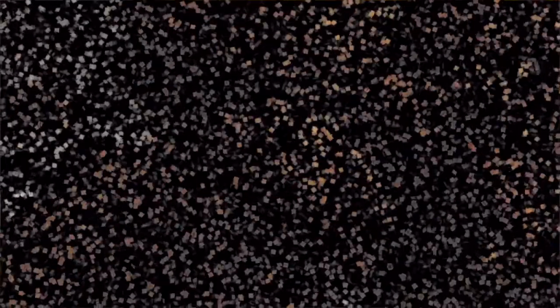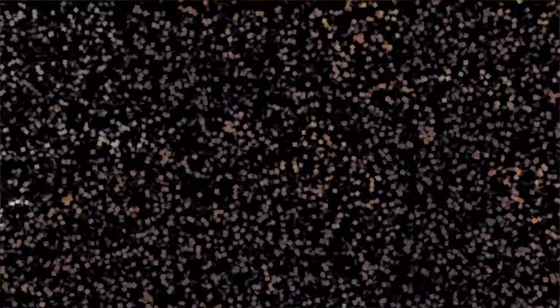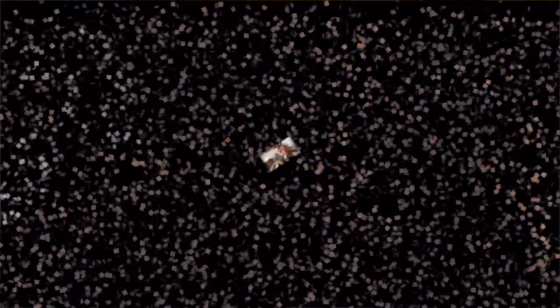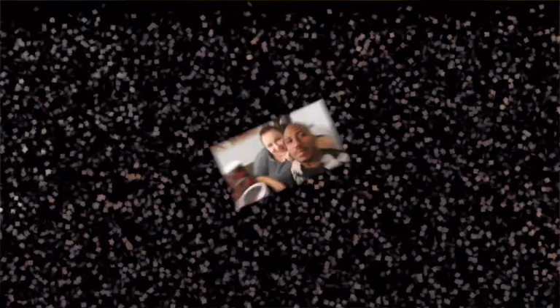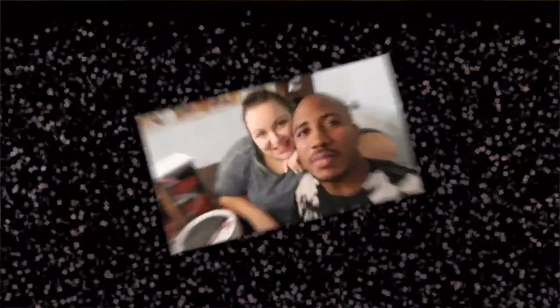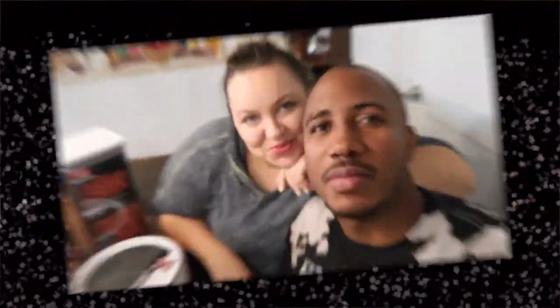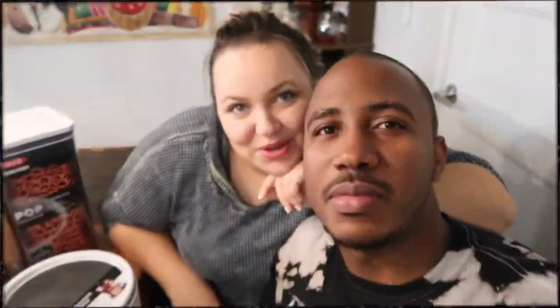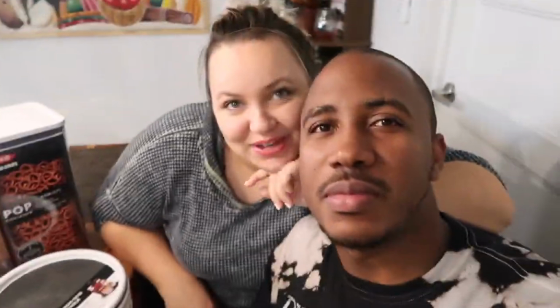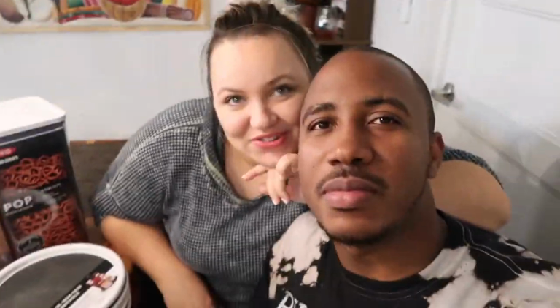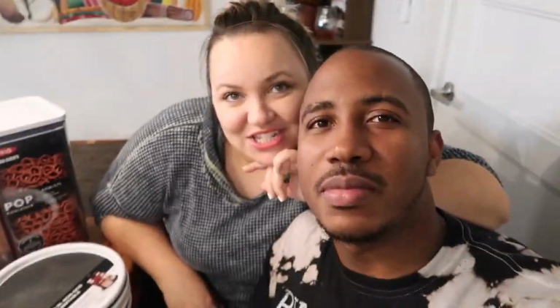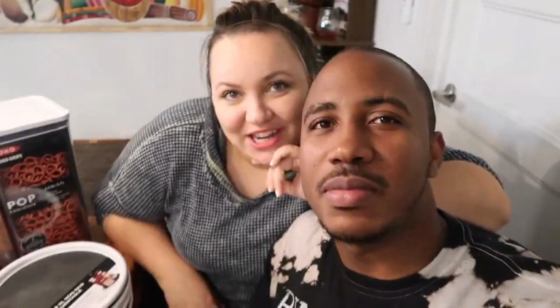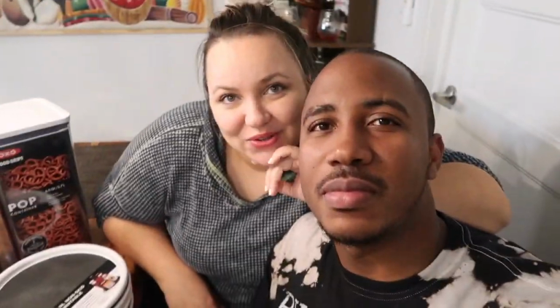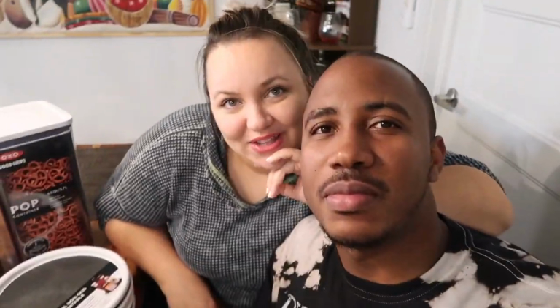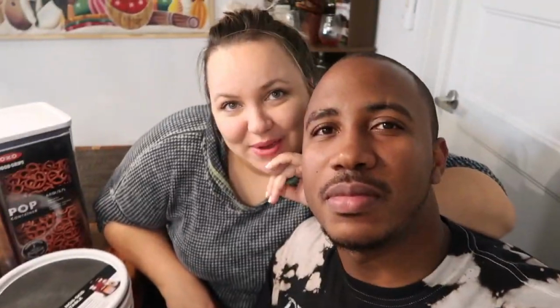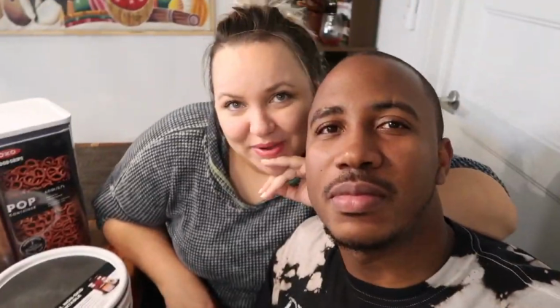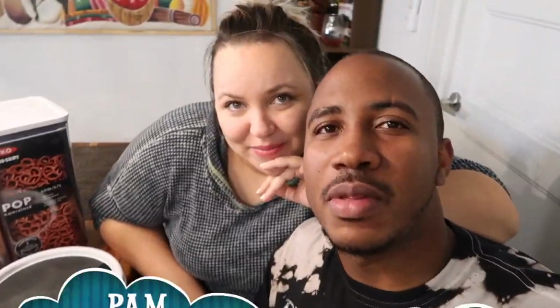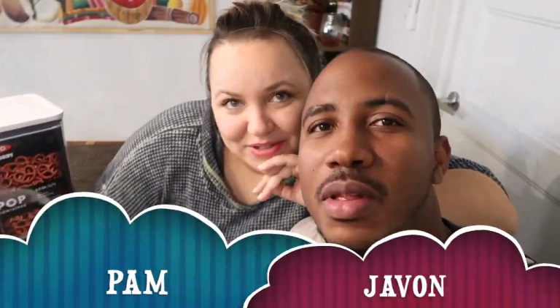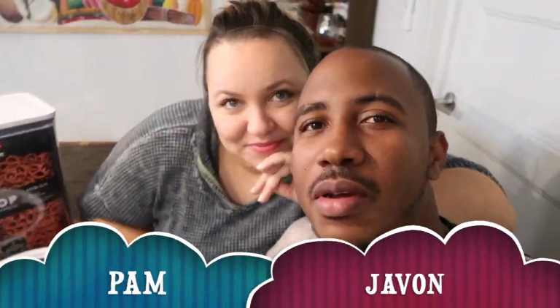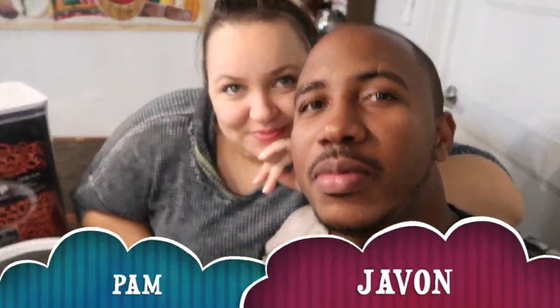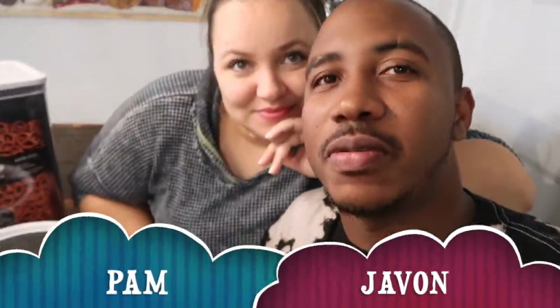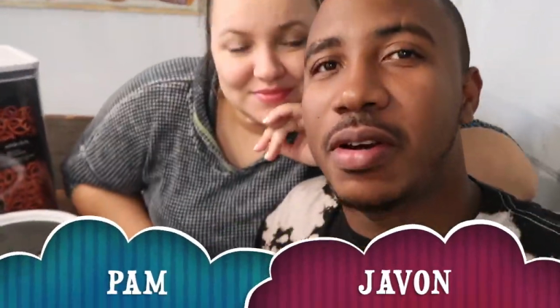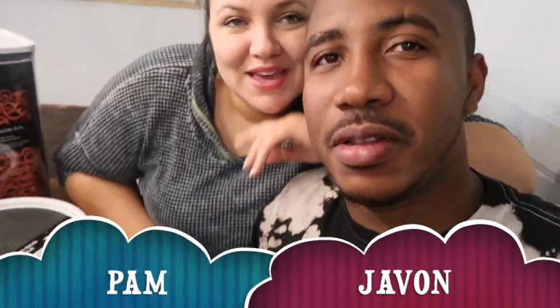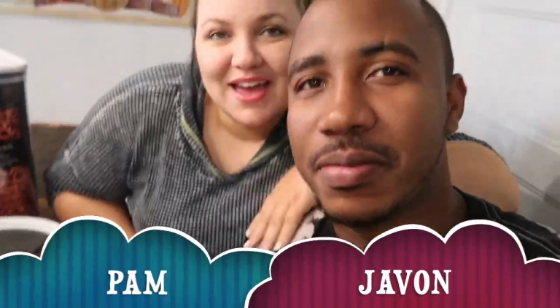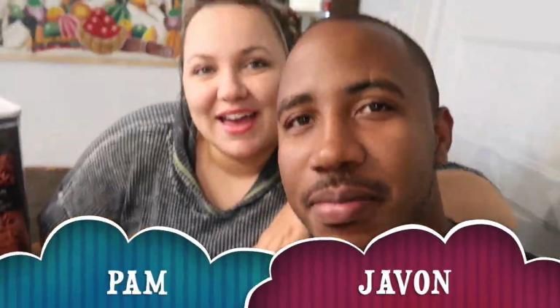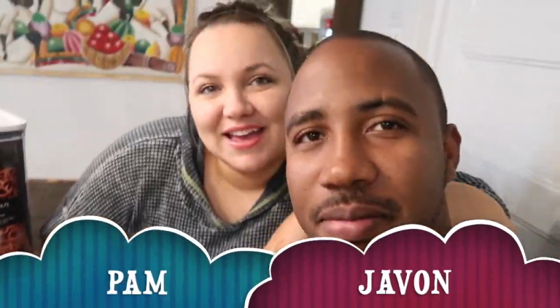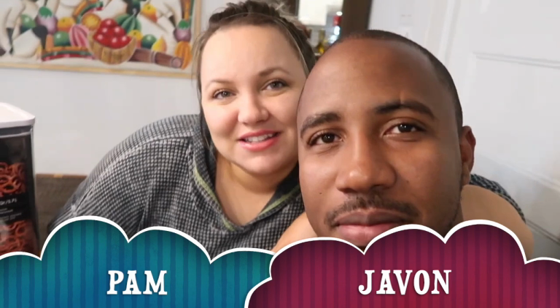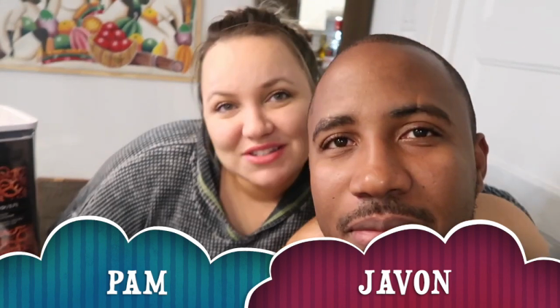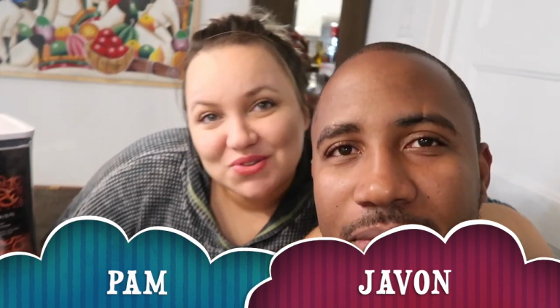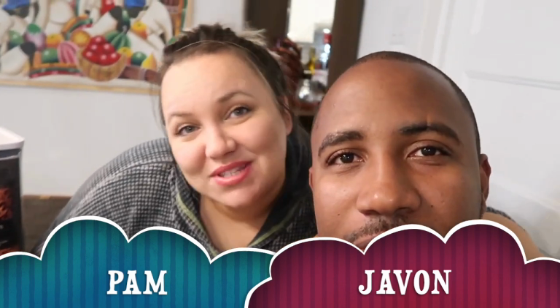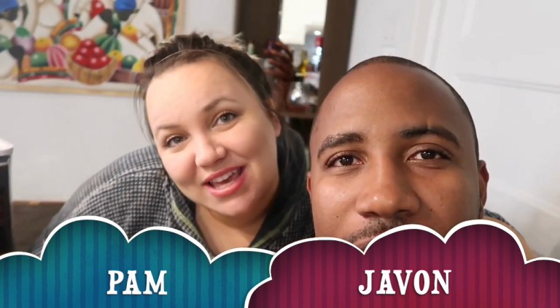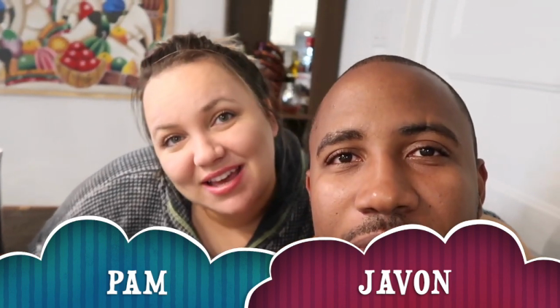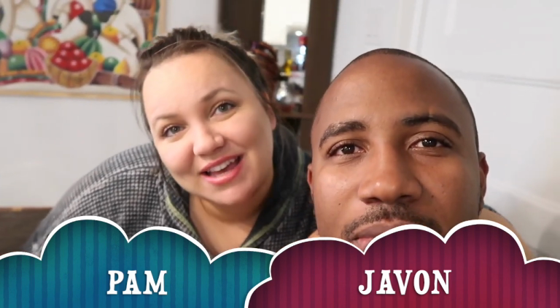Hi guys, welcome back to our channel. I'm Pam. I'm Javon. And today guys,